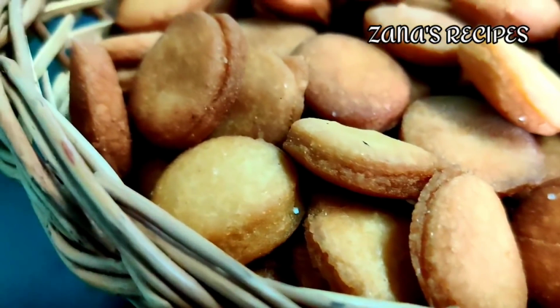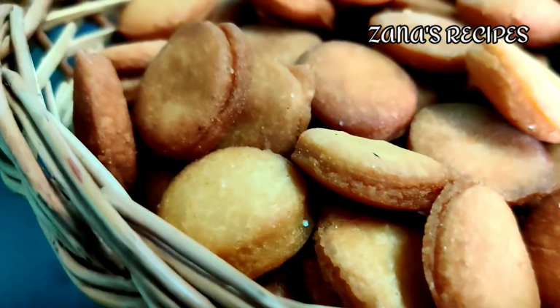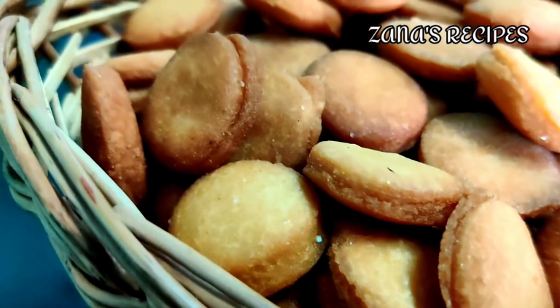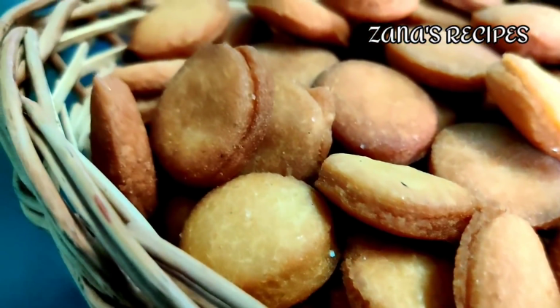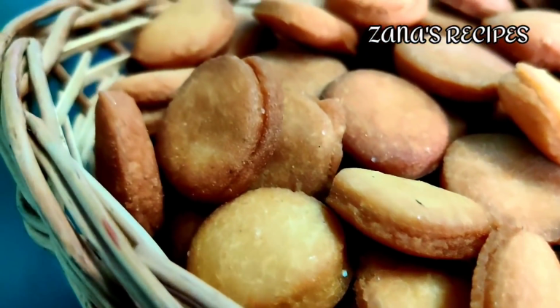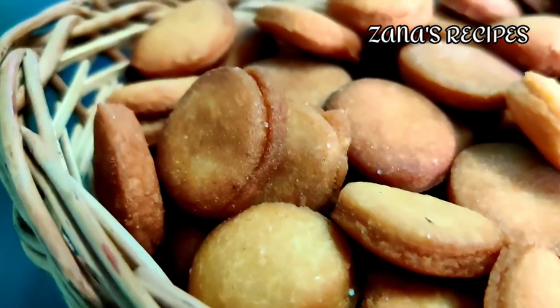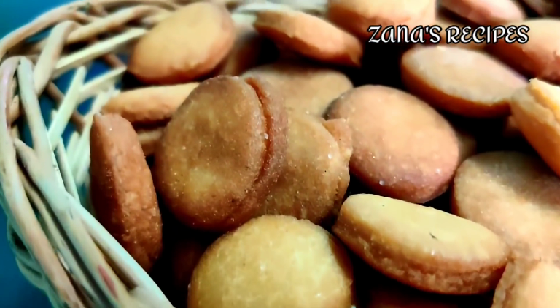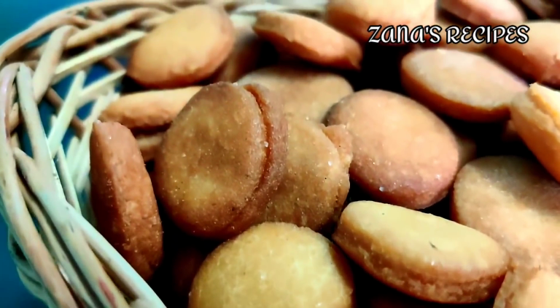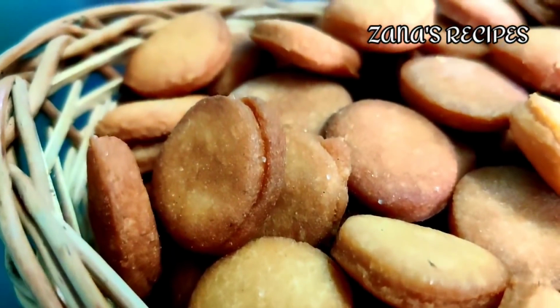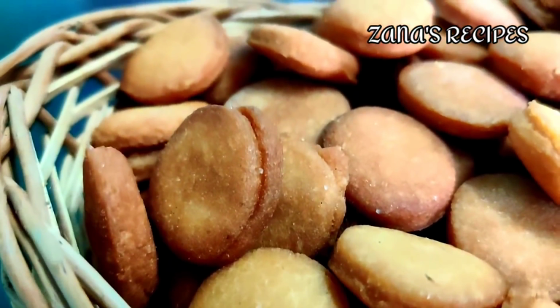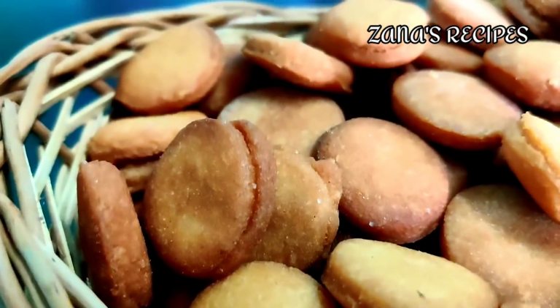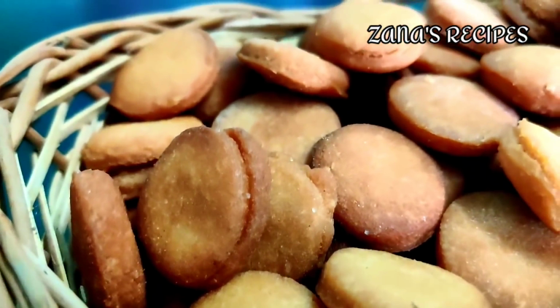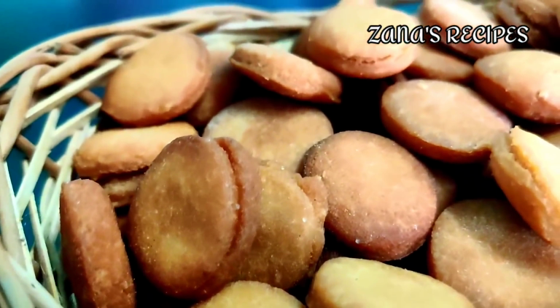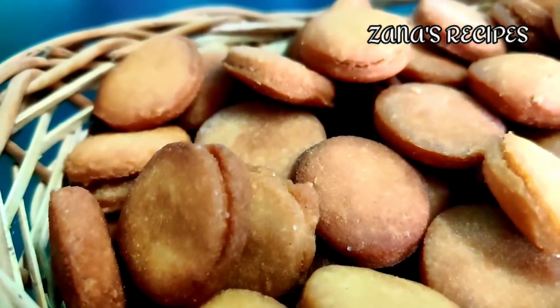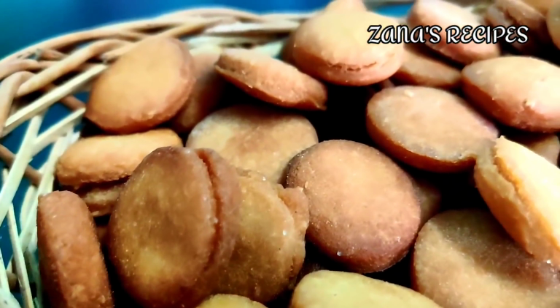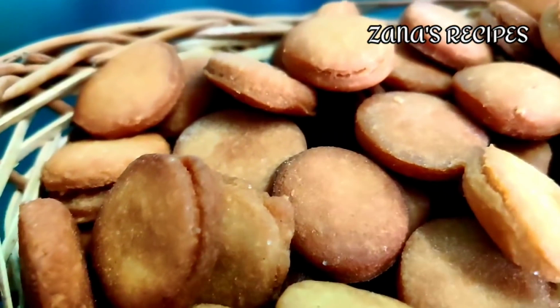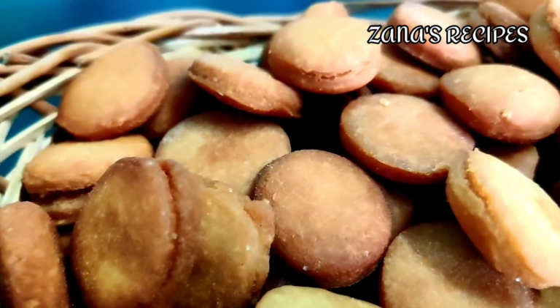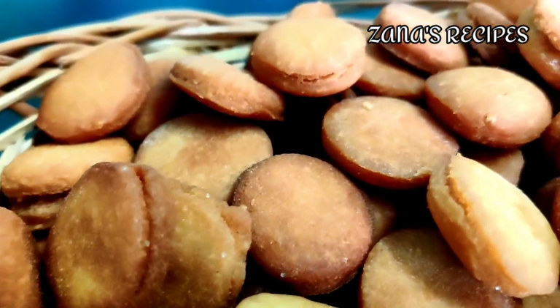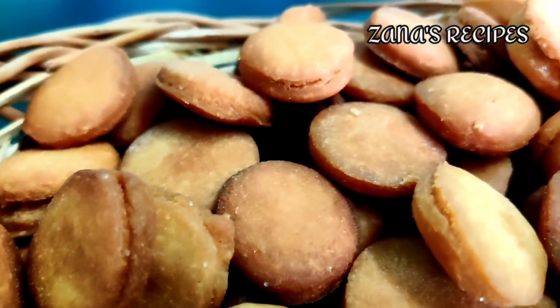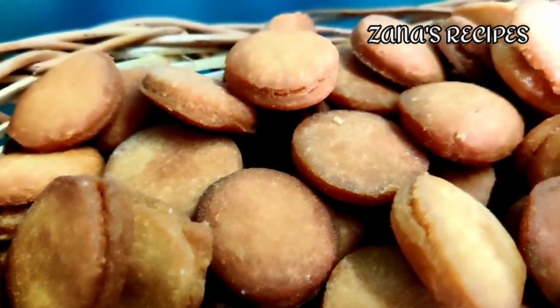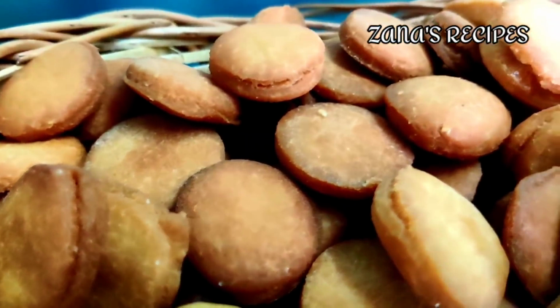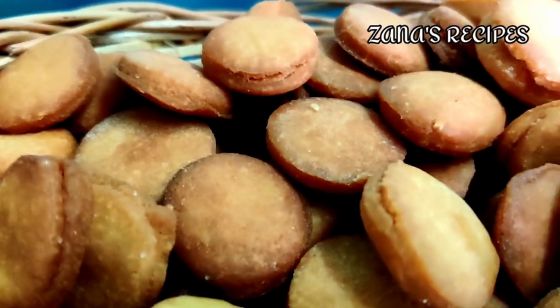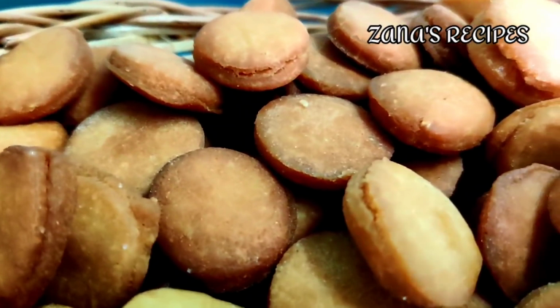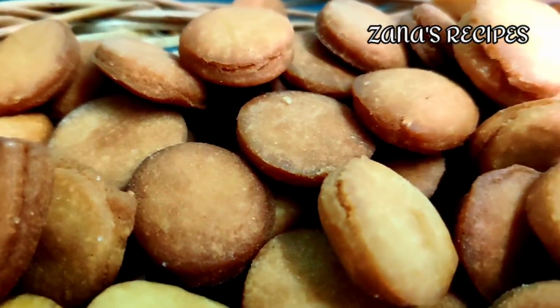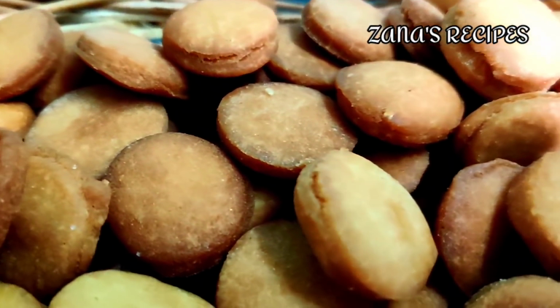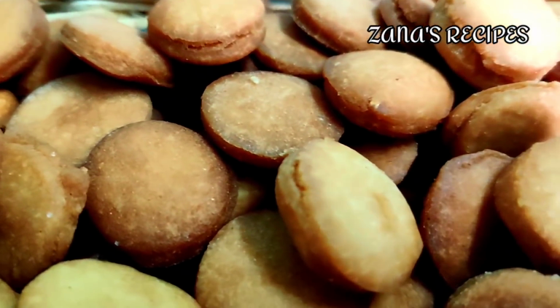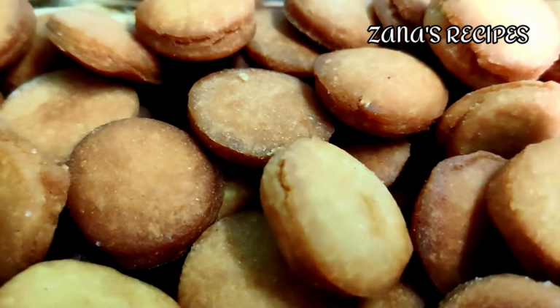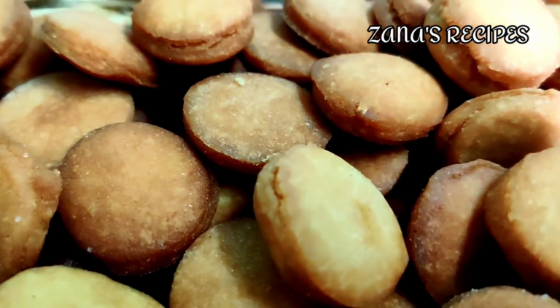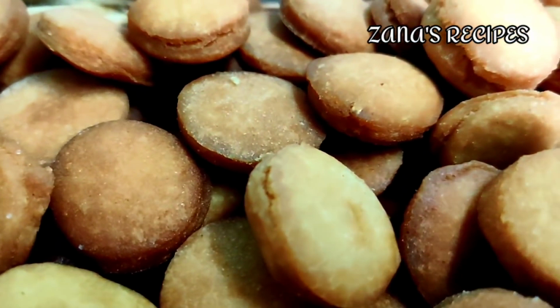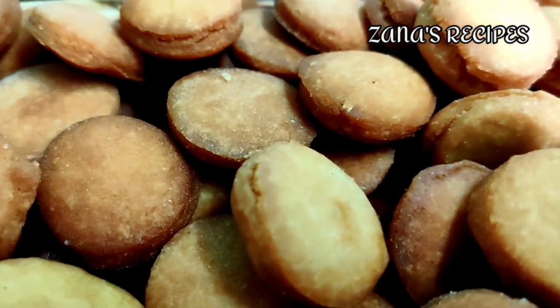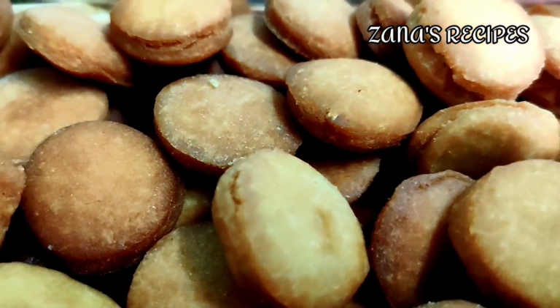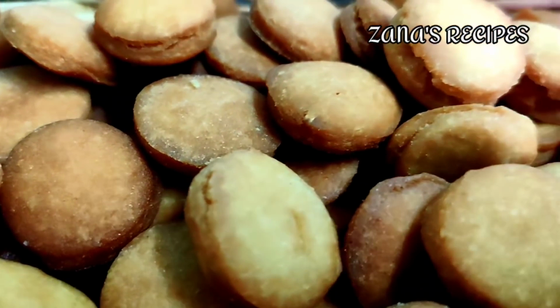Hello Friends! Welcome to Zanas Recipes! In this channel, we will see a lot of biscuits.